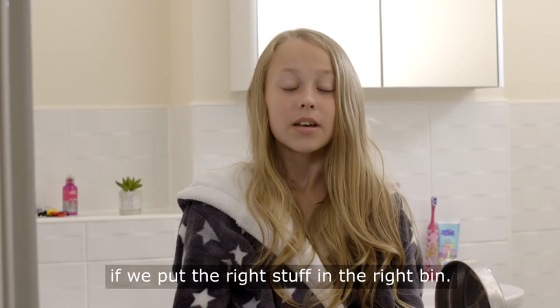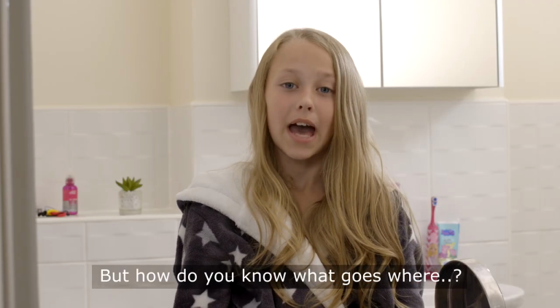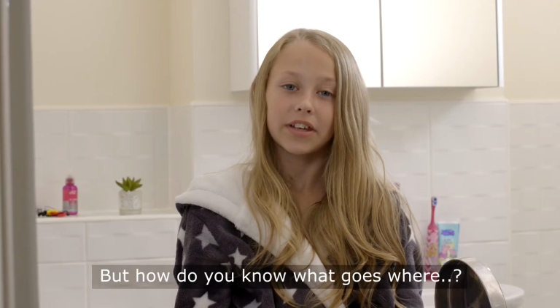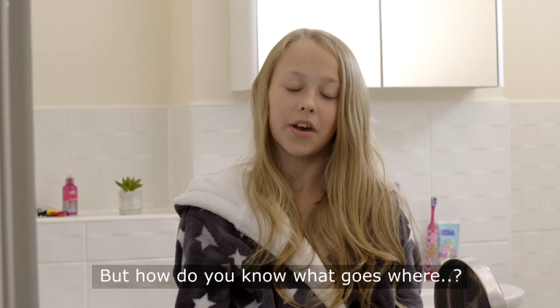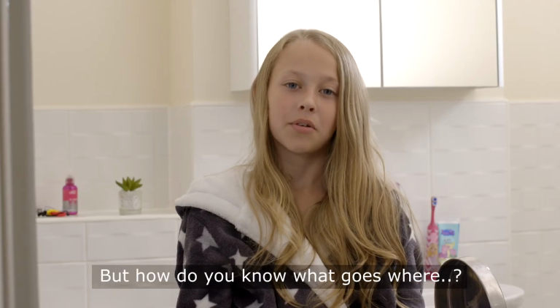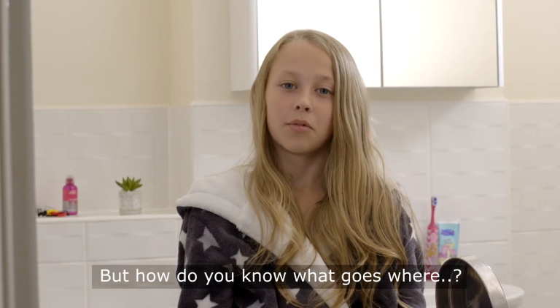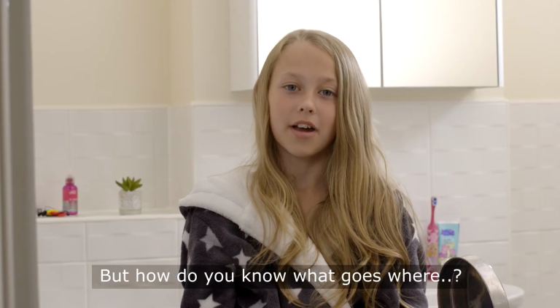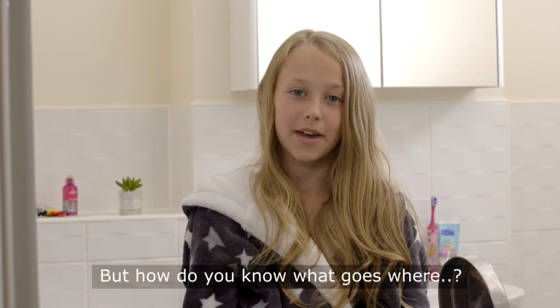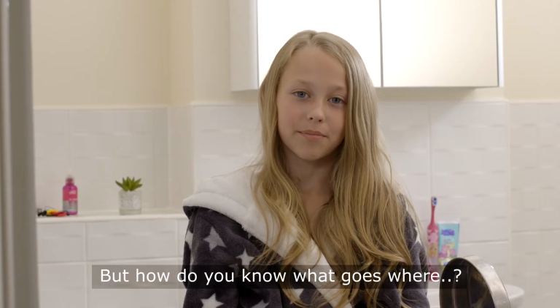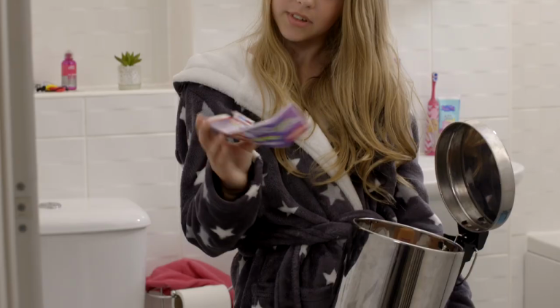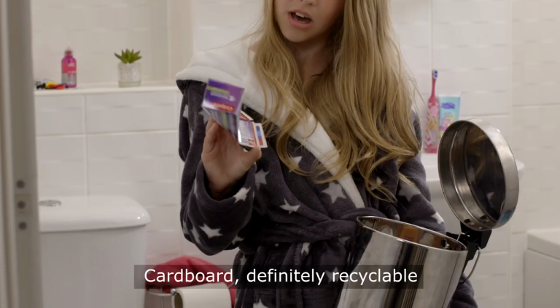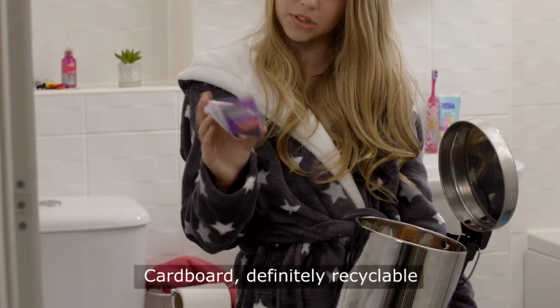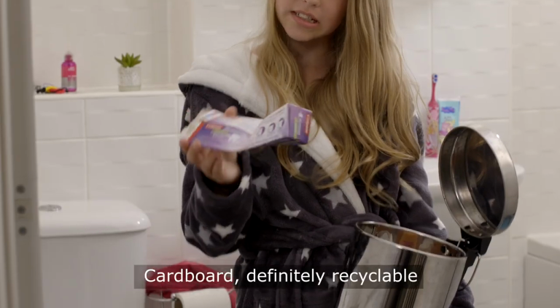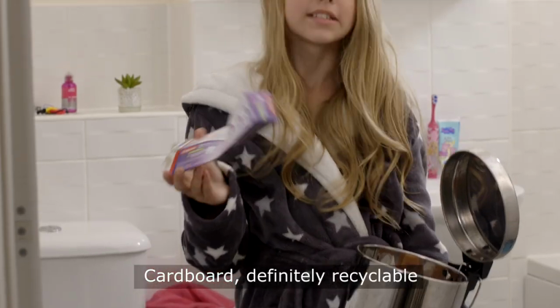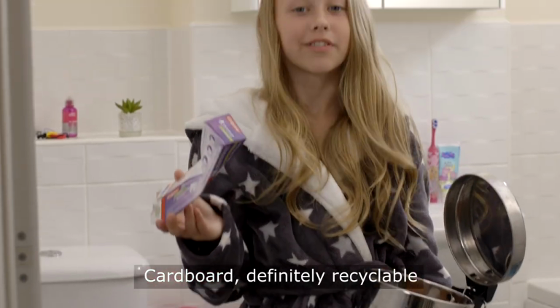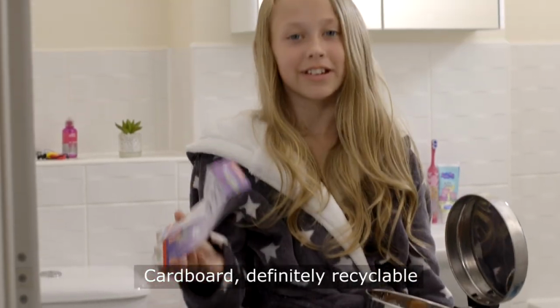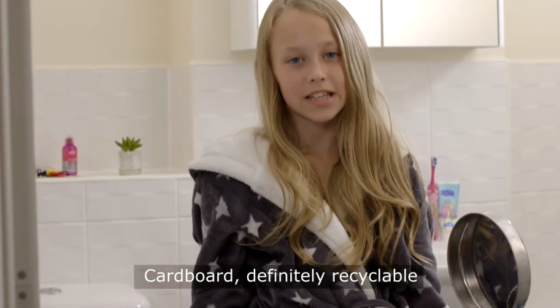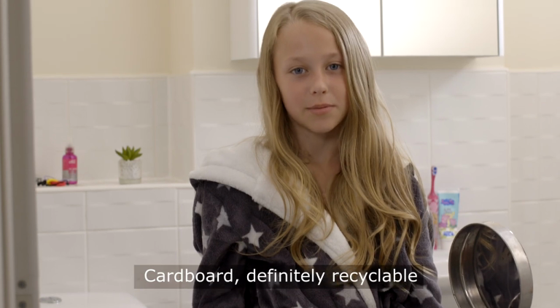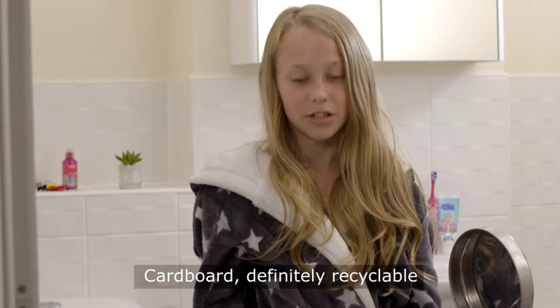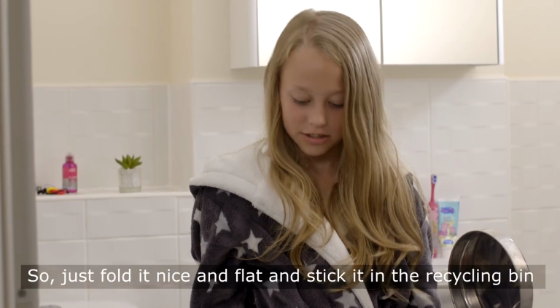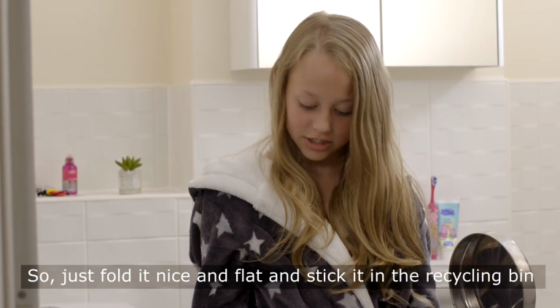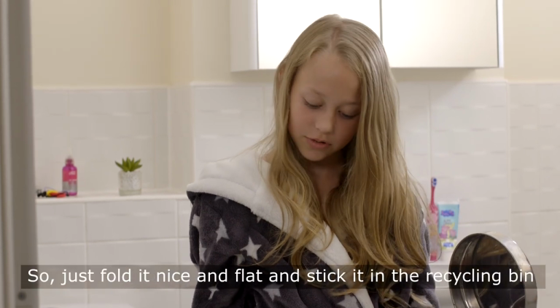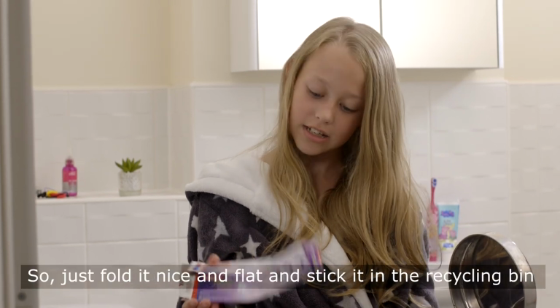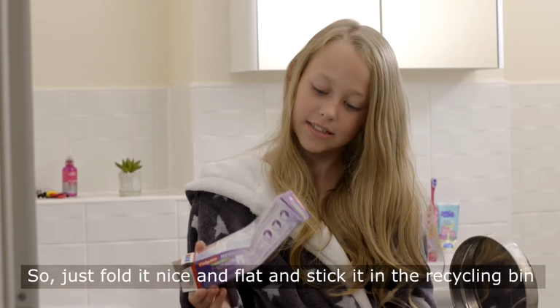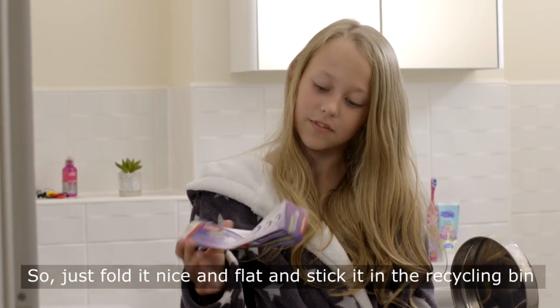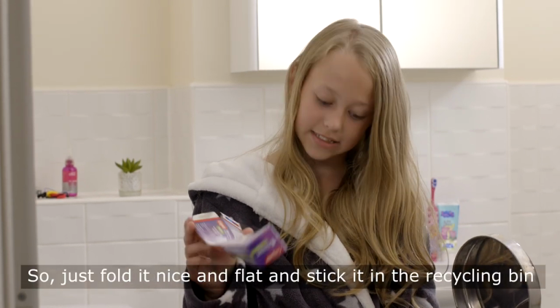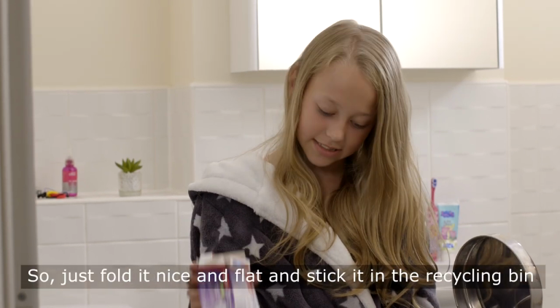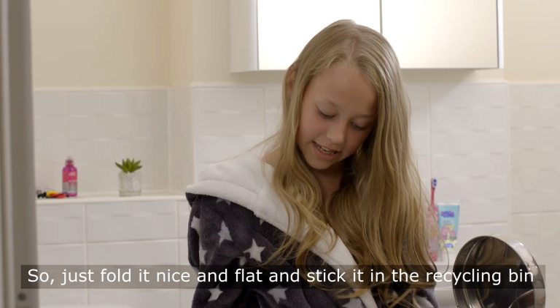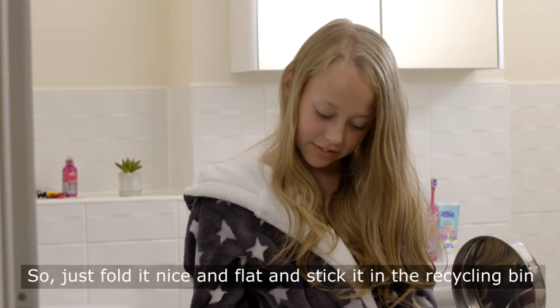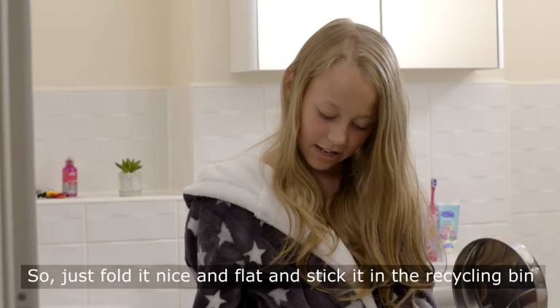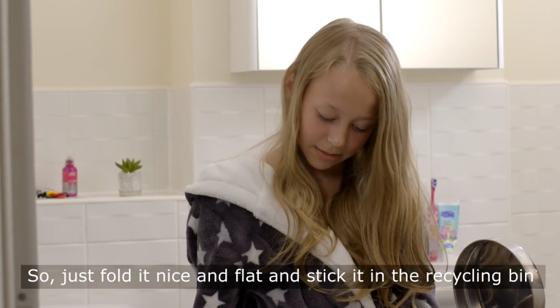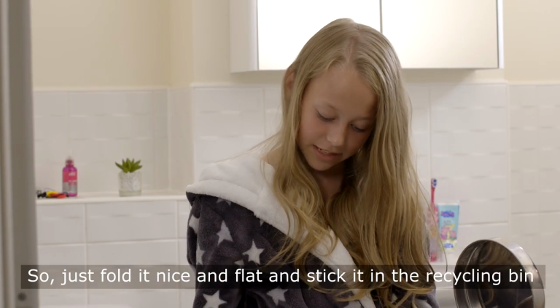But how do you know what goes where? Cardboard is definitely recyclable, so just fold it nice and flat and stick it in the recycling bin.